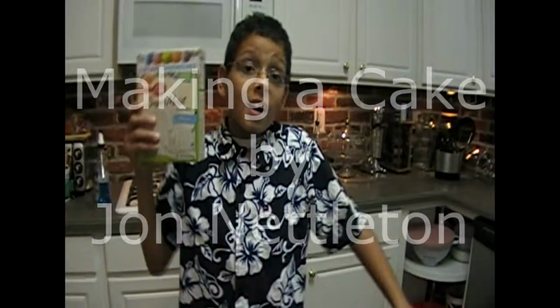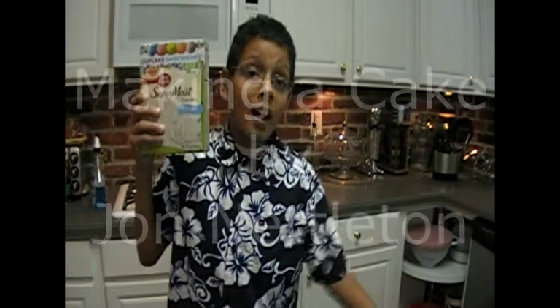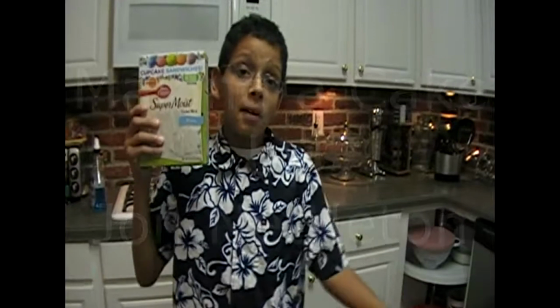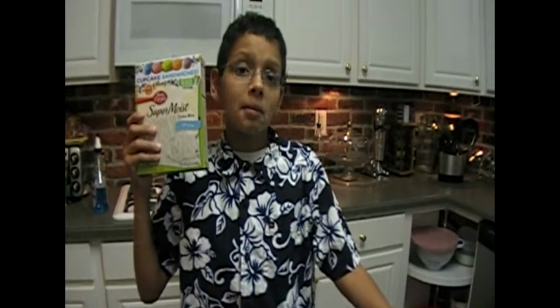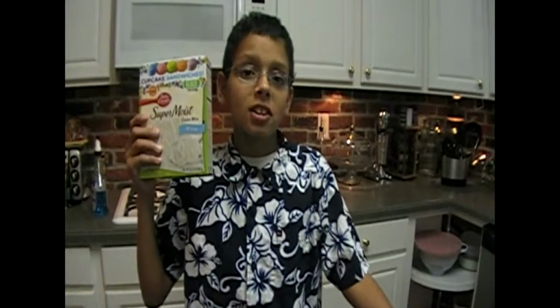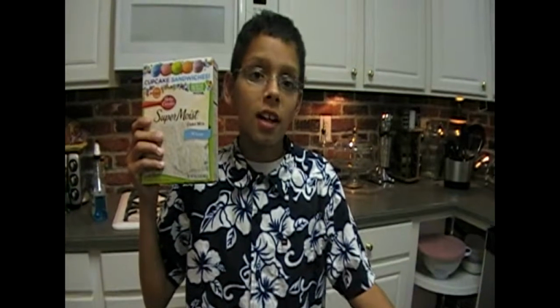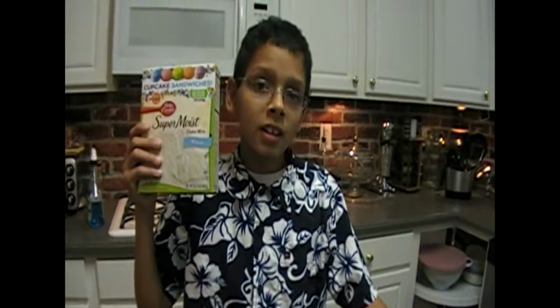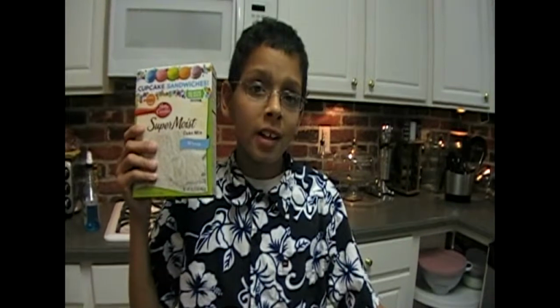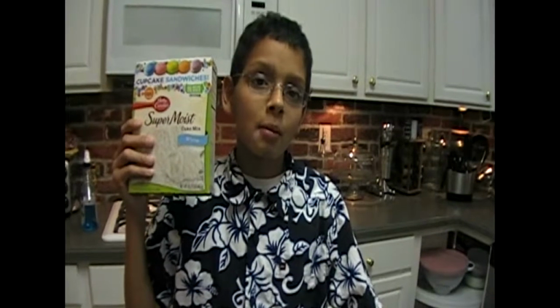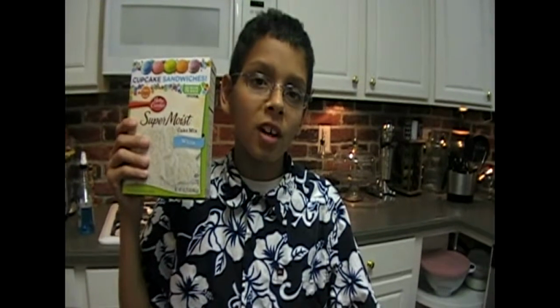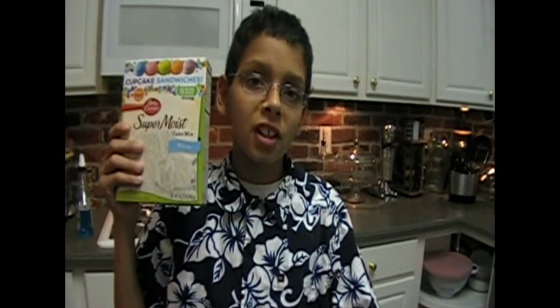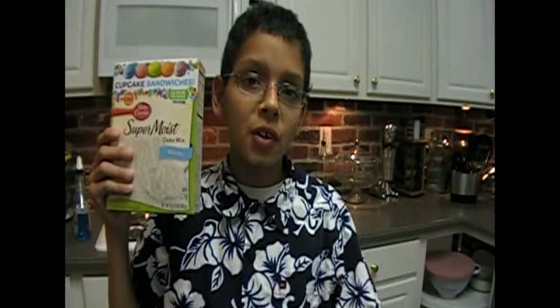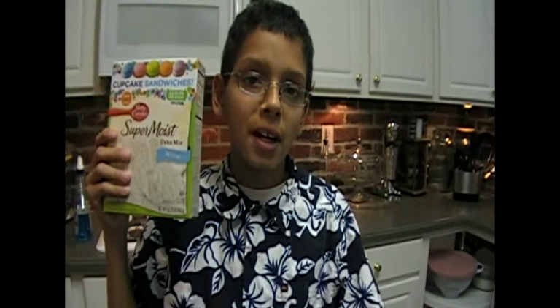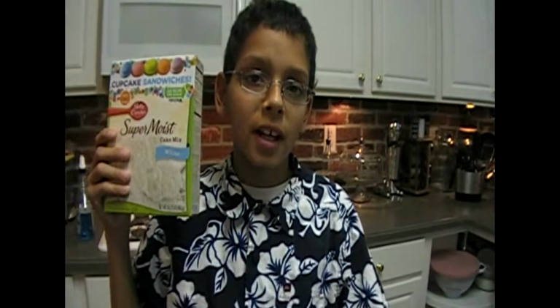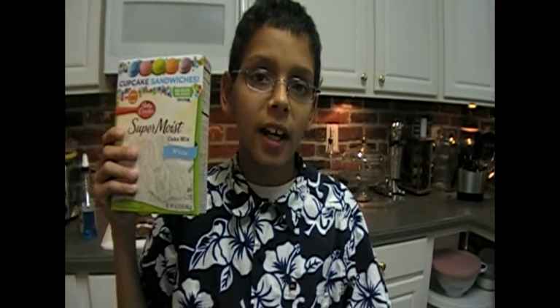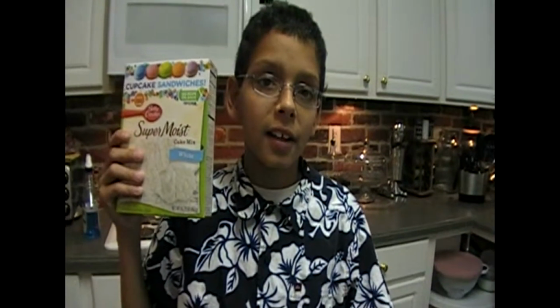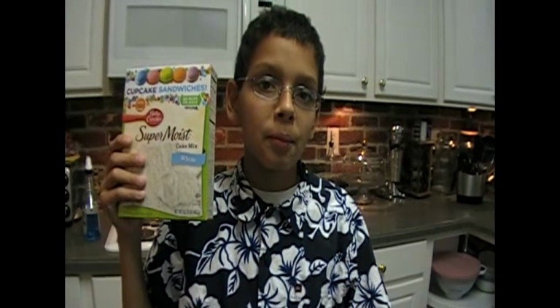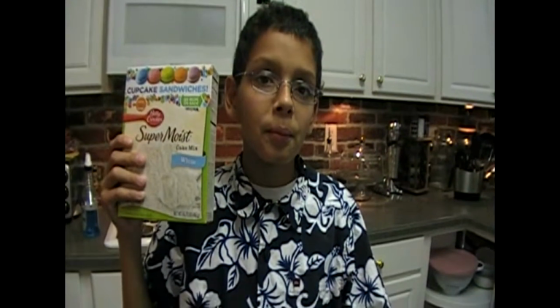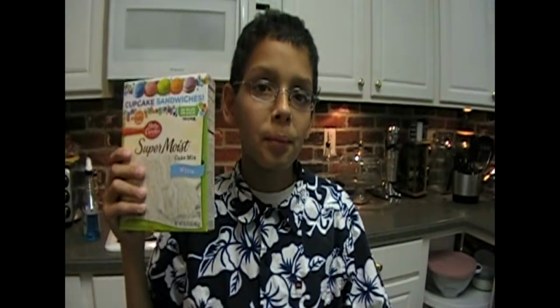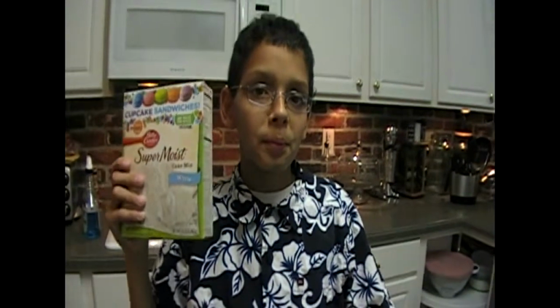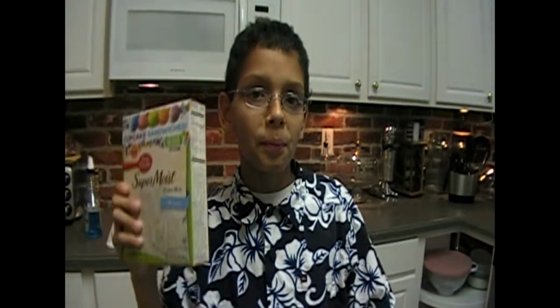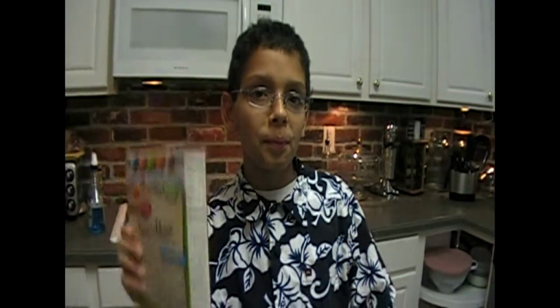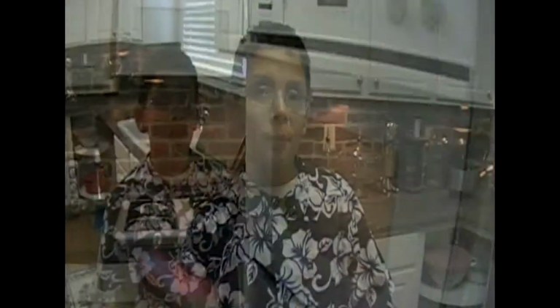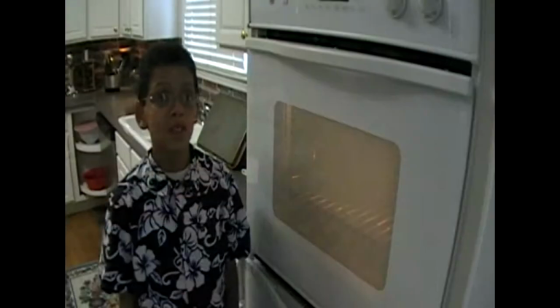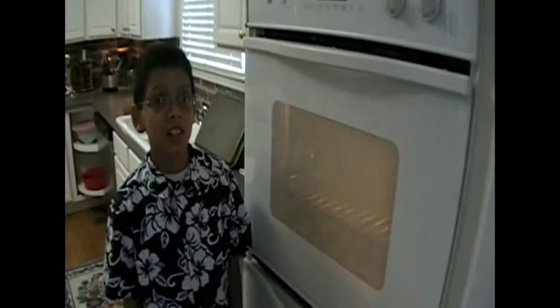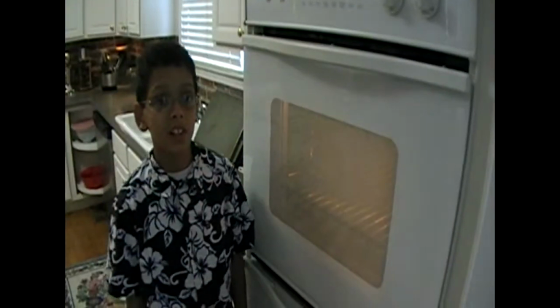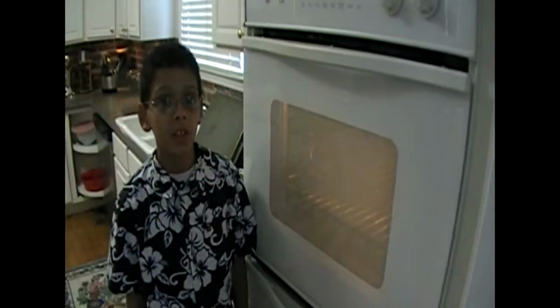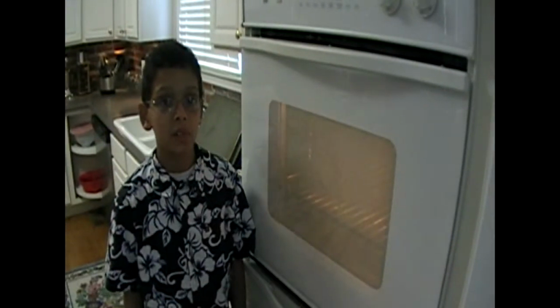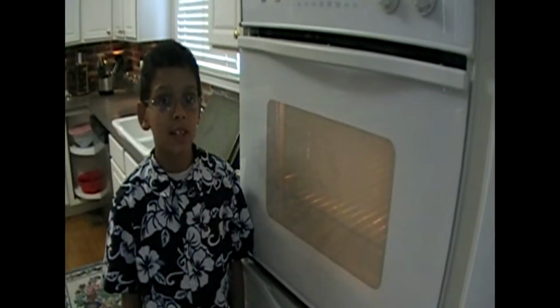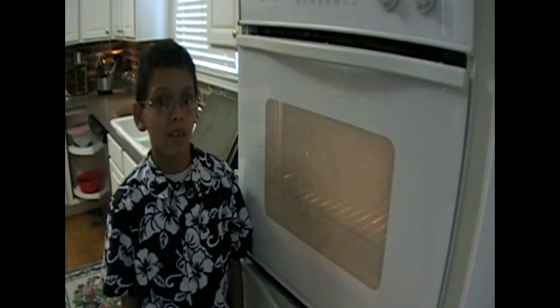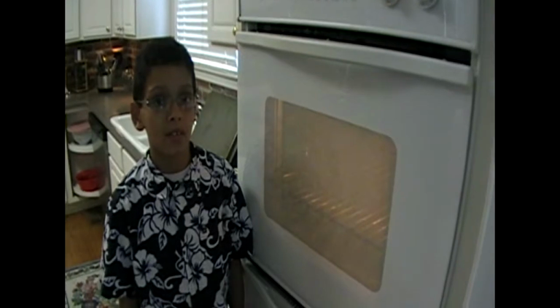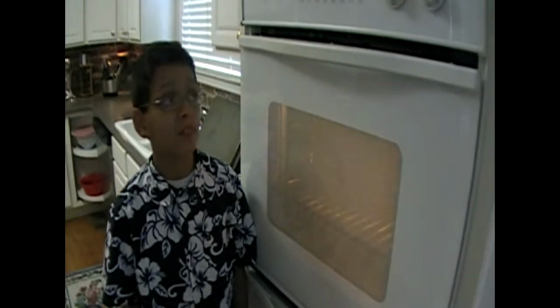Hi, my name is John Nettleton and I'm going to teach you how to make a cake. The first thing to do is preheat the oven to 350.